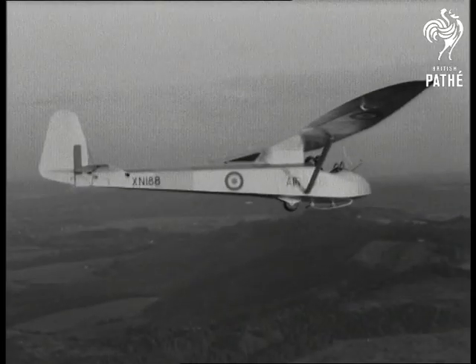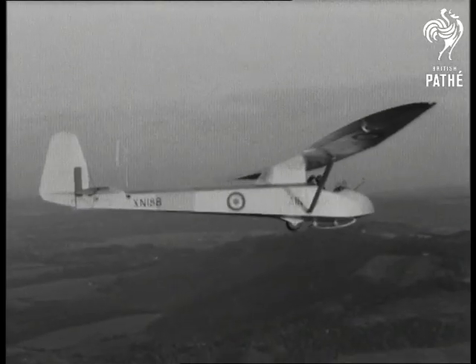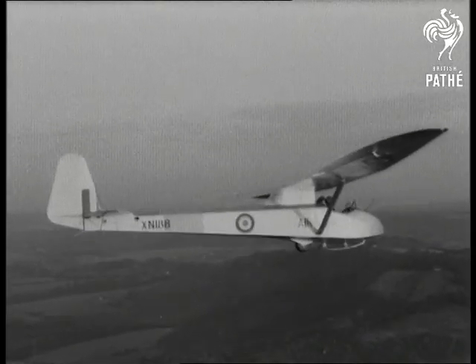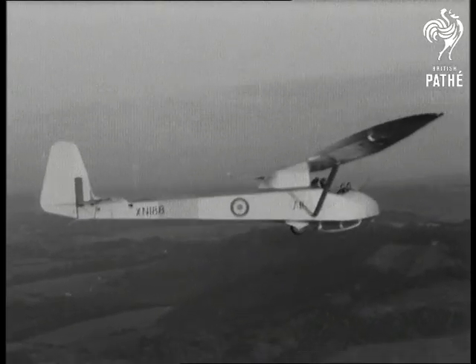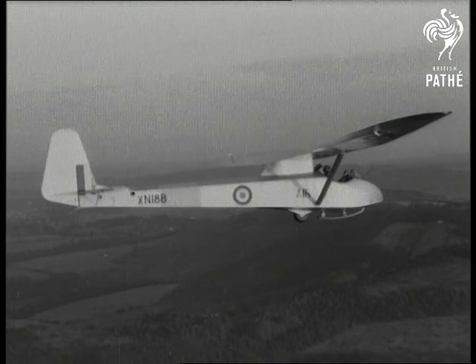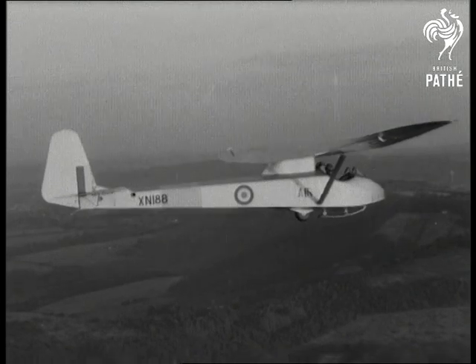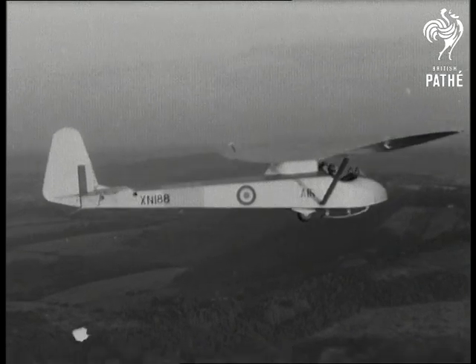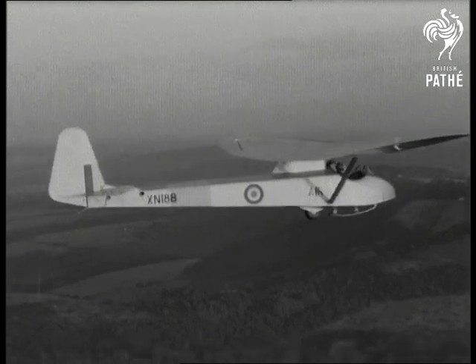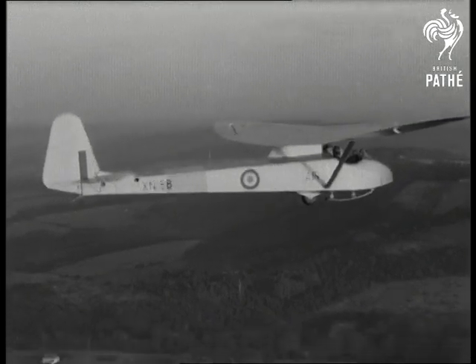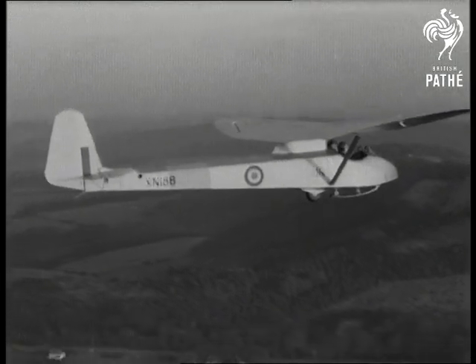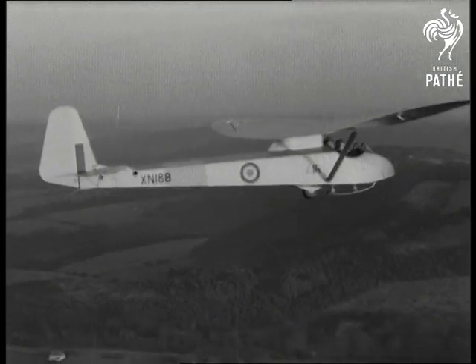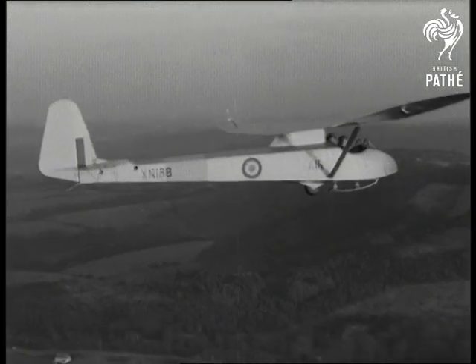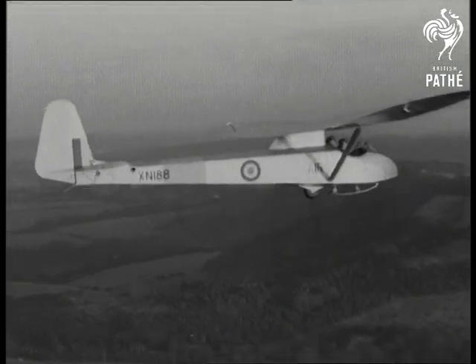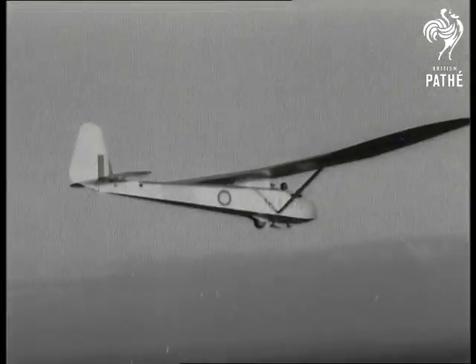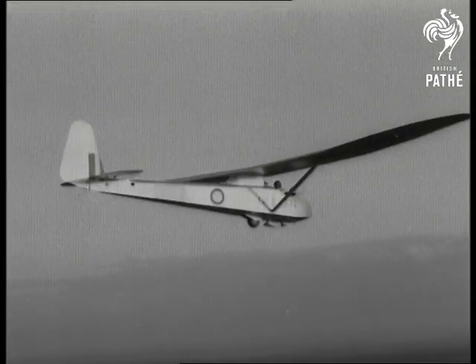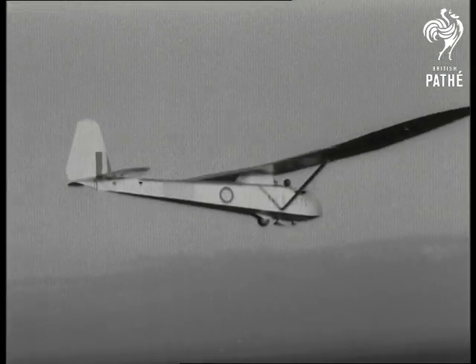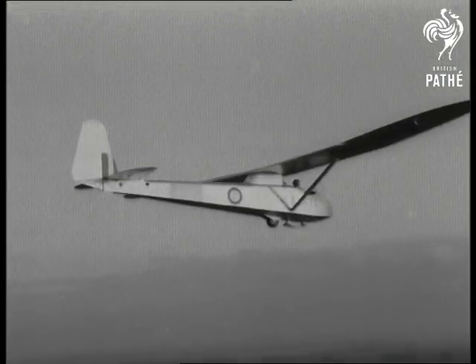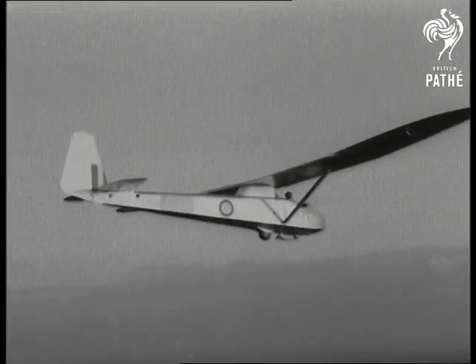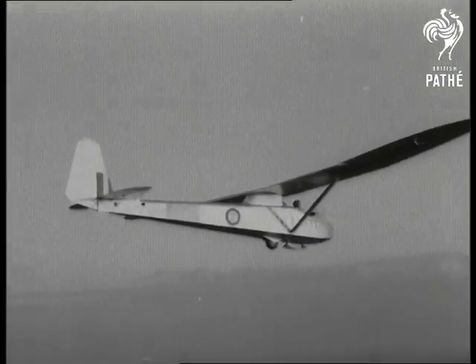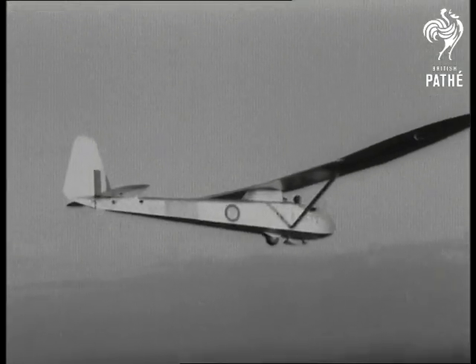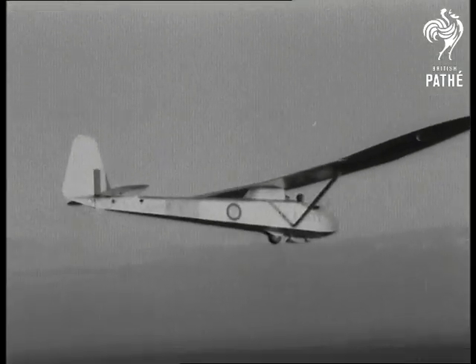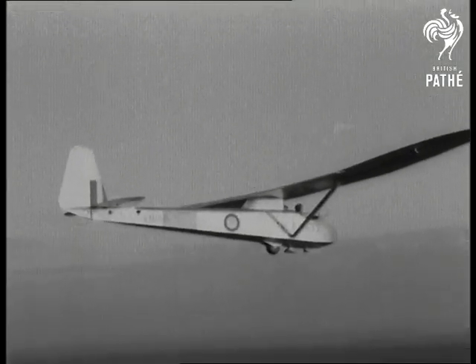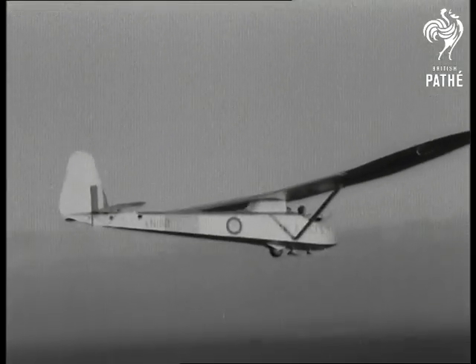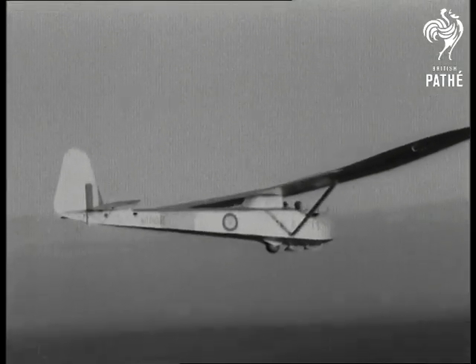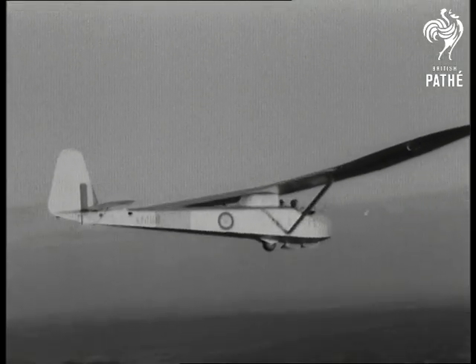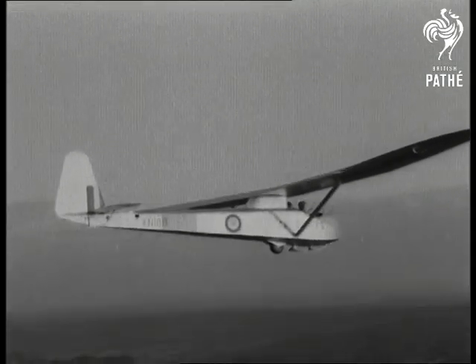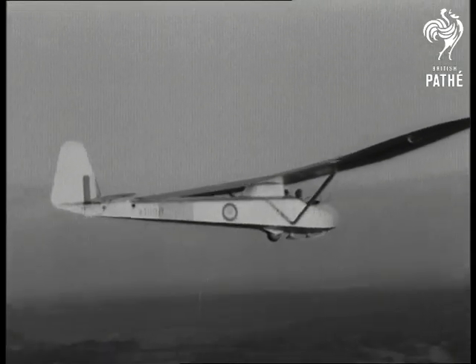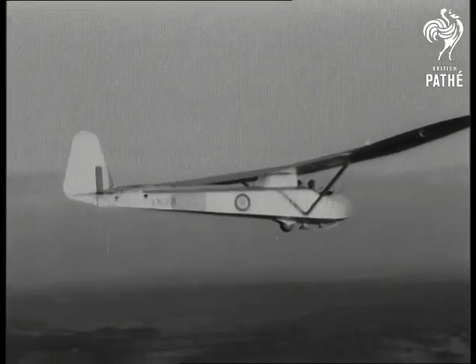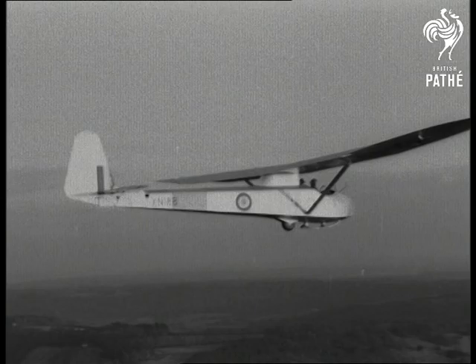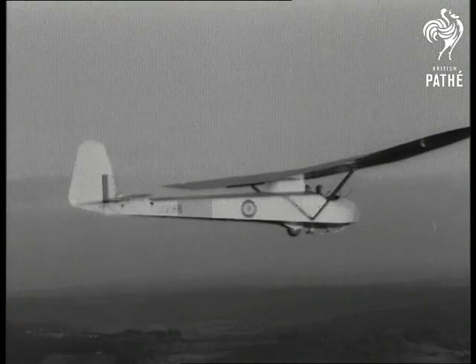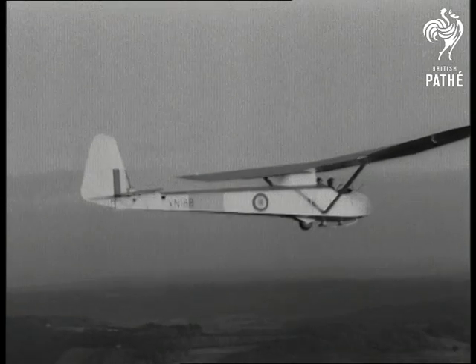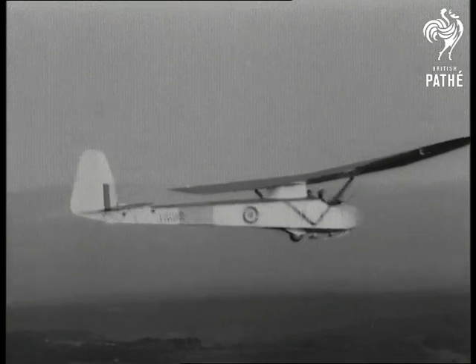Who wouldn't be an RAF apprentice being taught to glide at Horton near Aylesbury? The theory is learned on the ground.